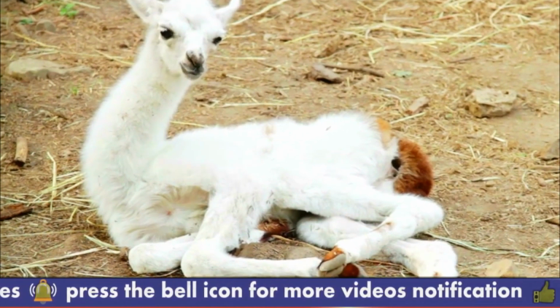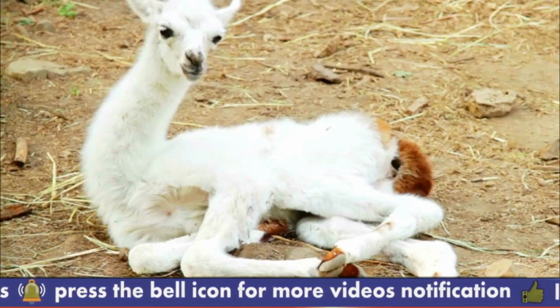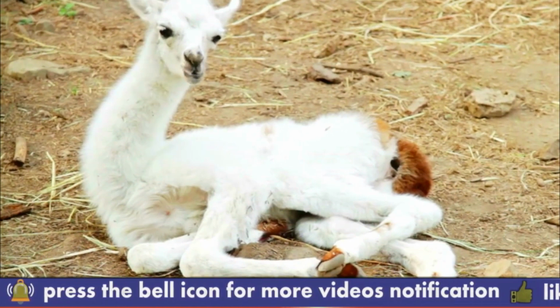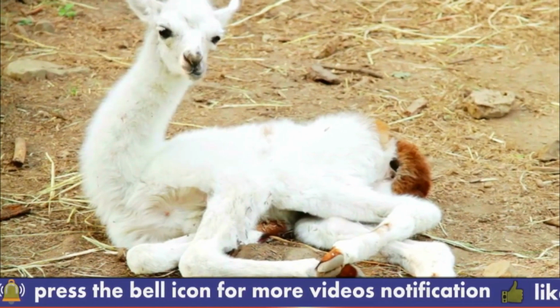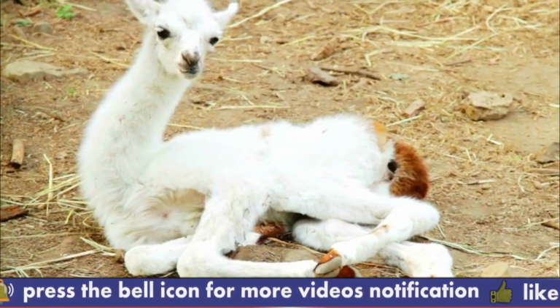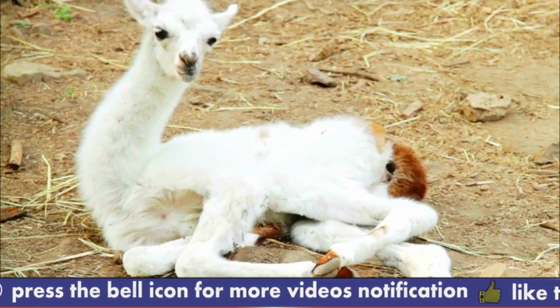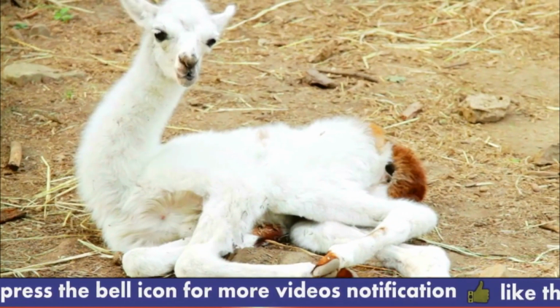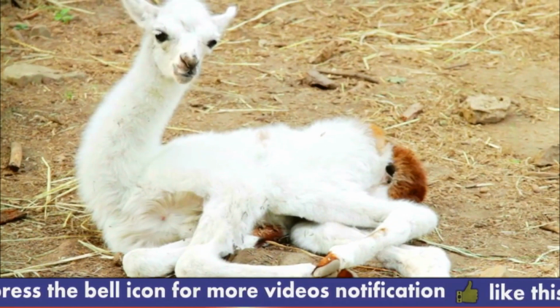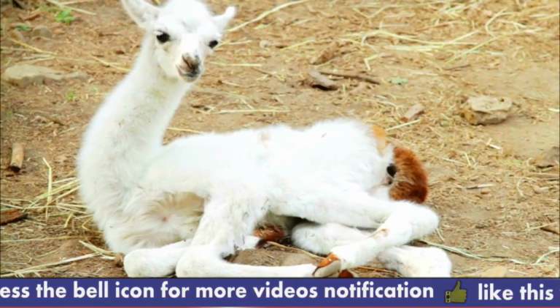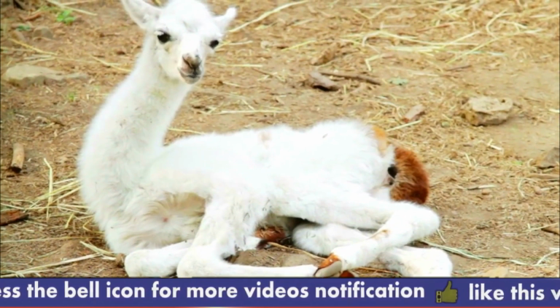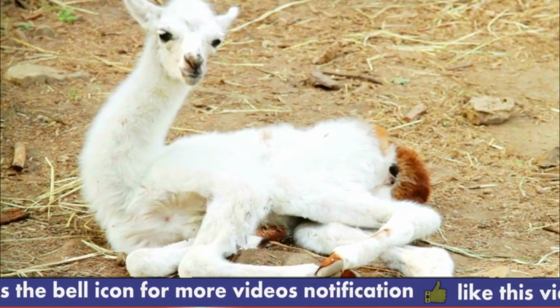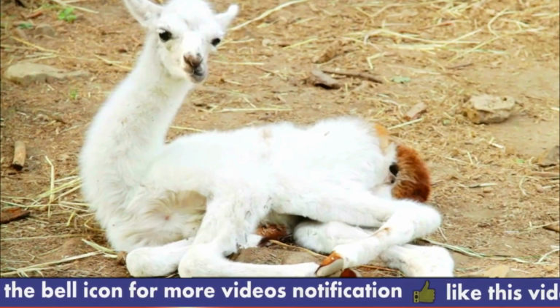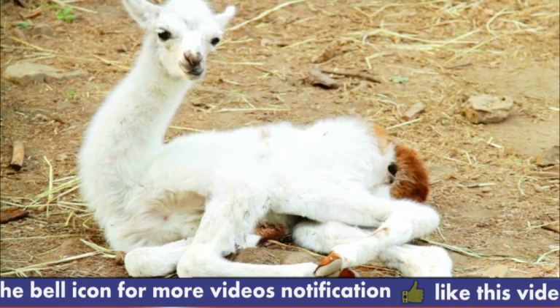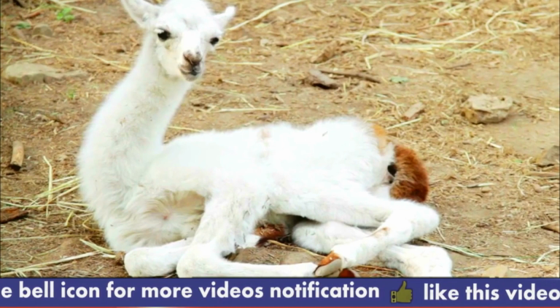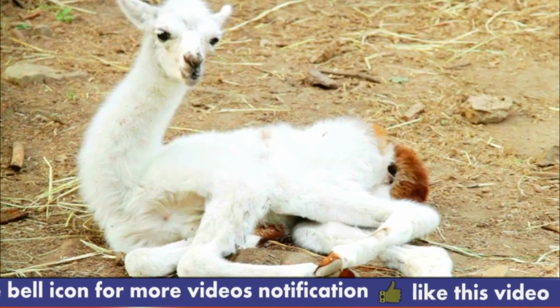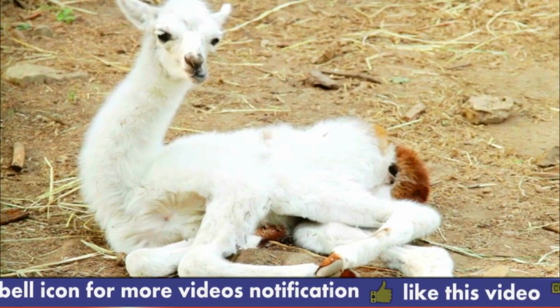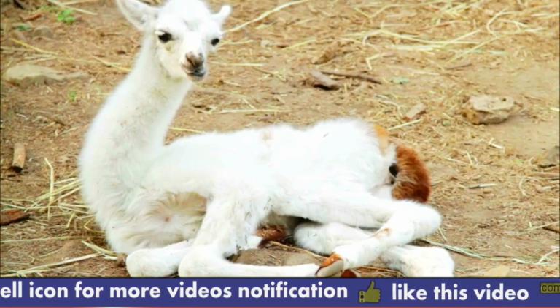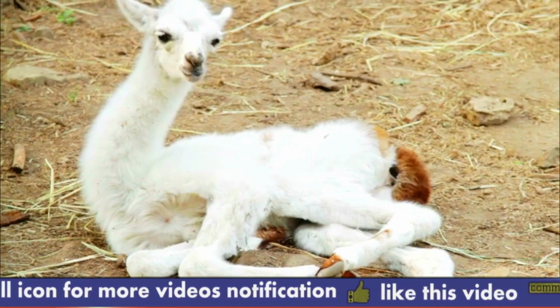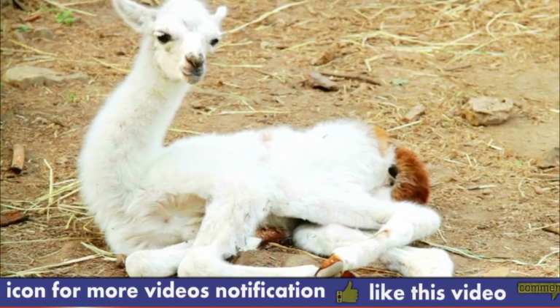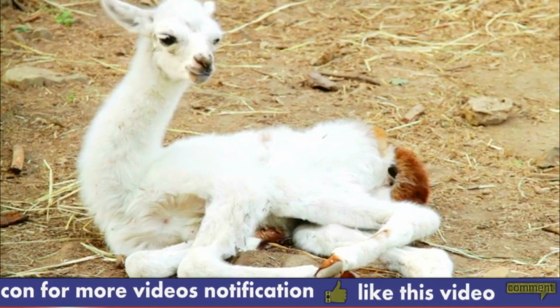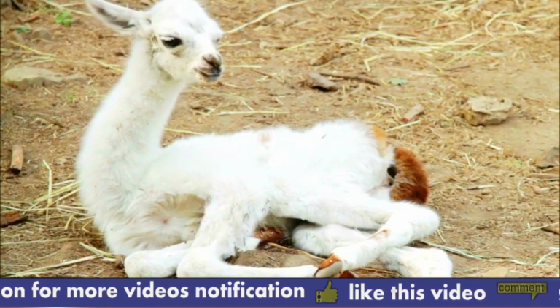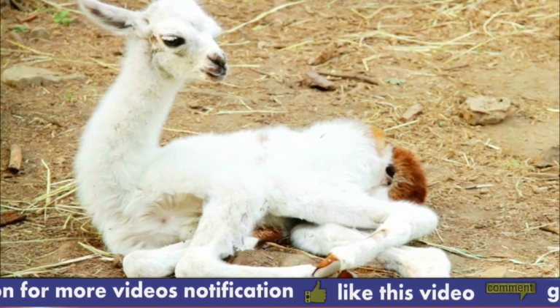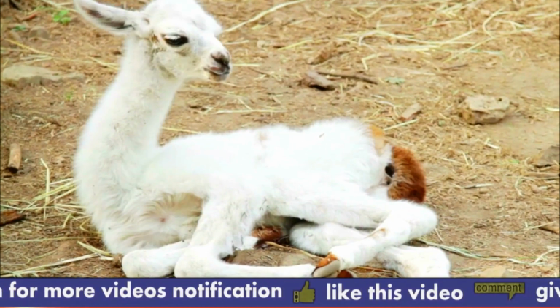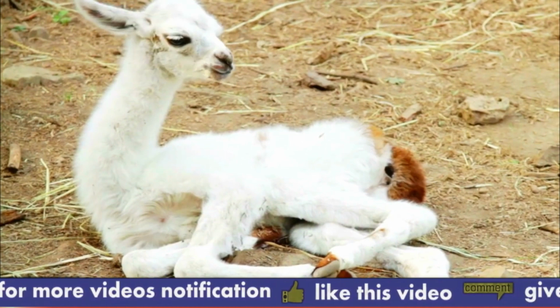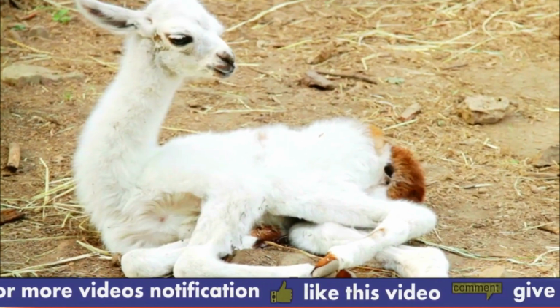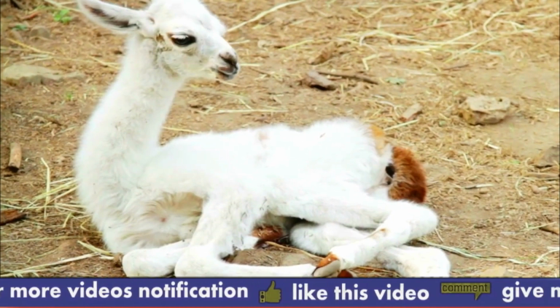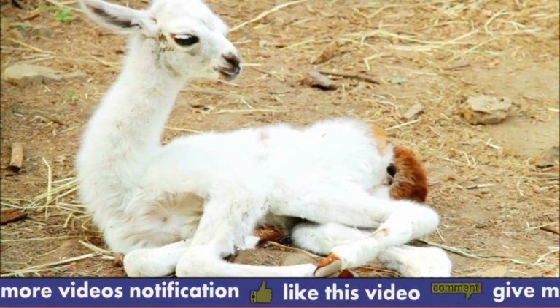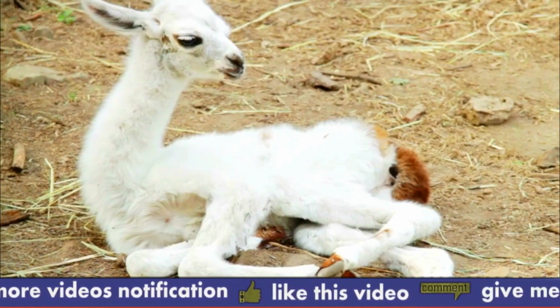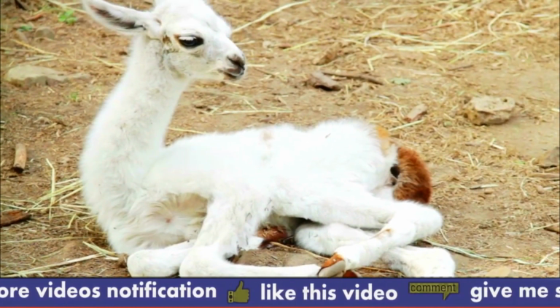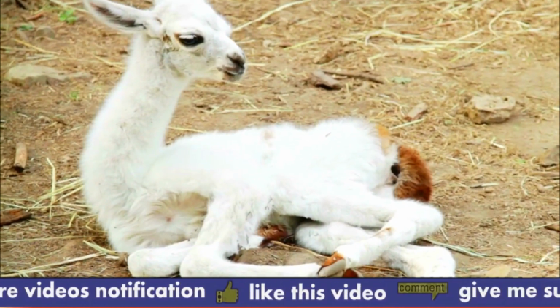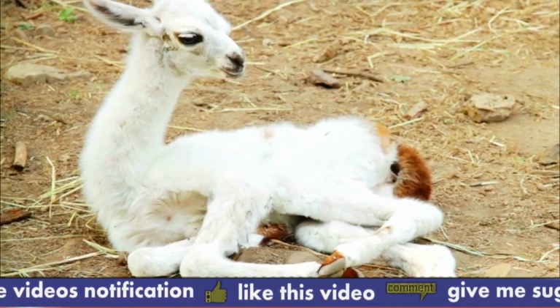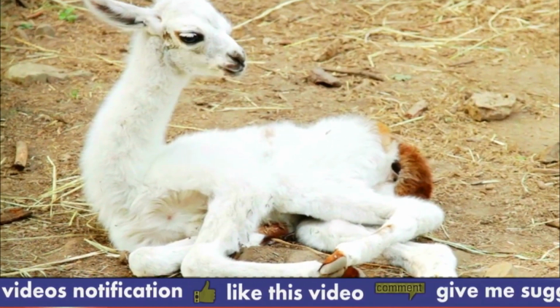There are two main species of camels: the dromedary, with one hump, and the Bactrian, with two humps.